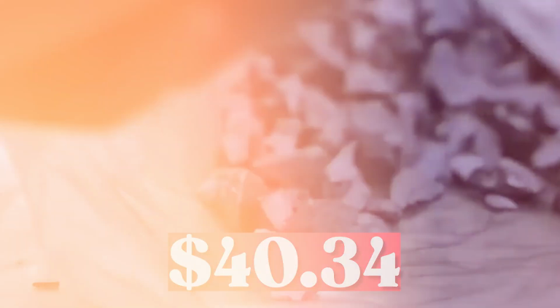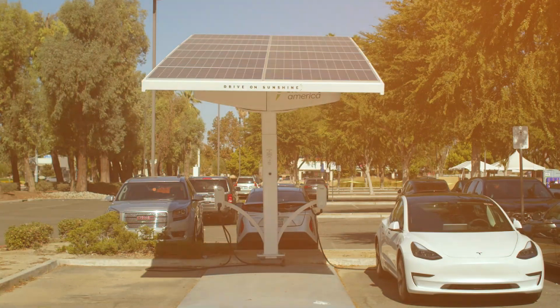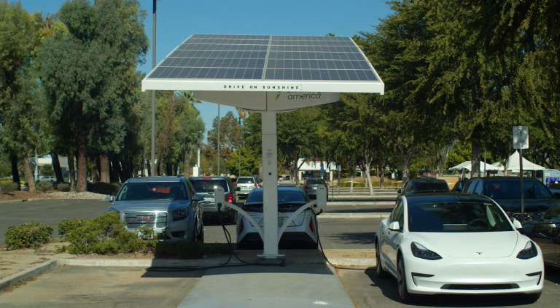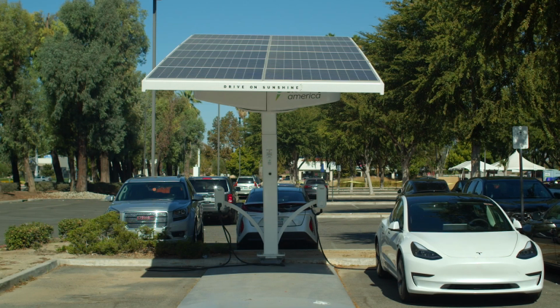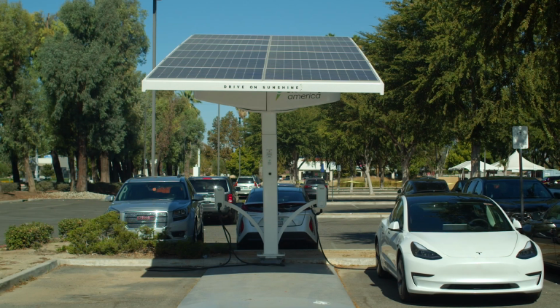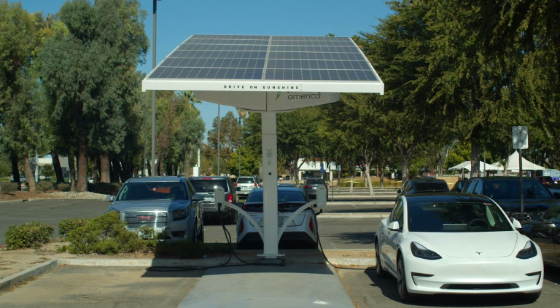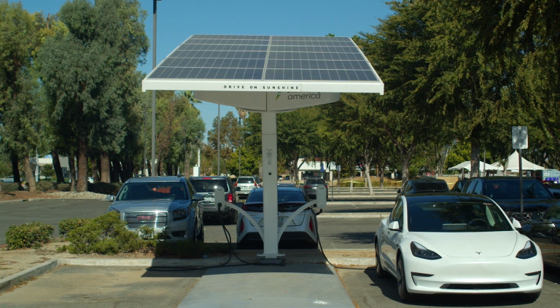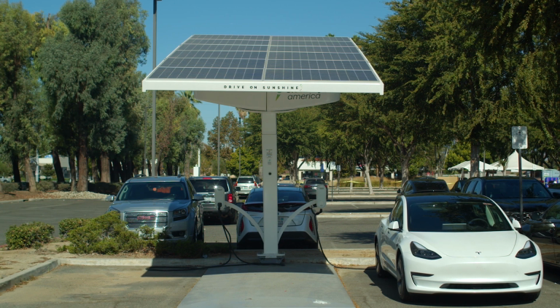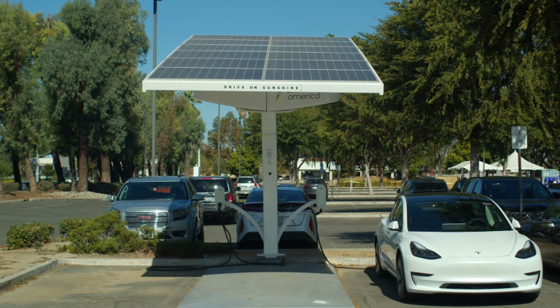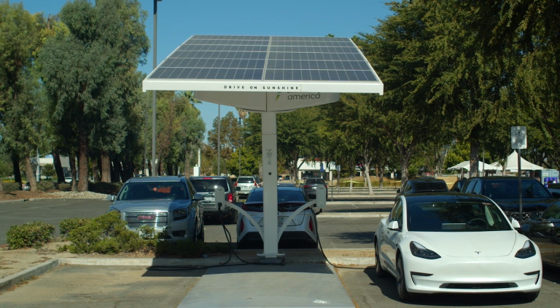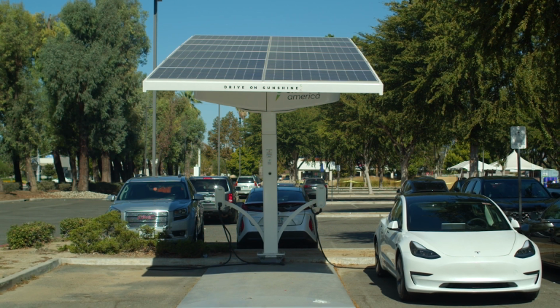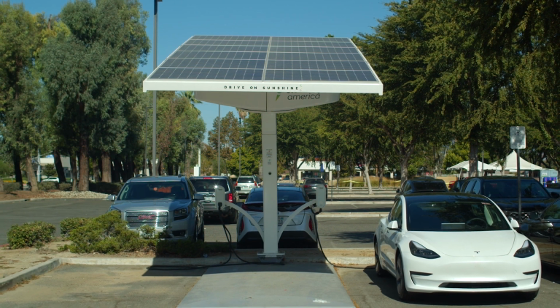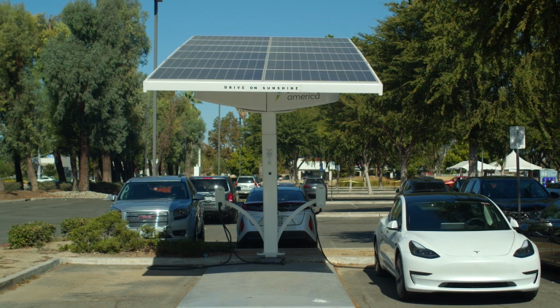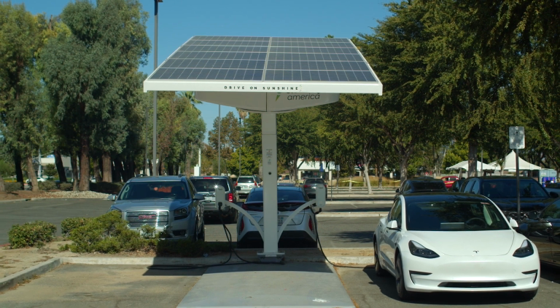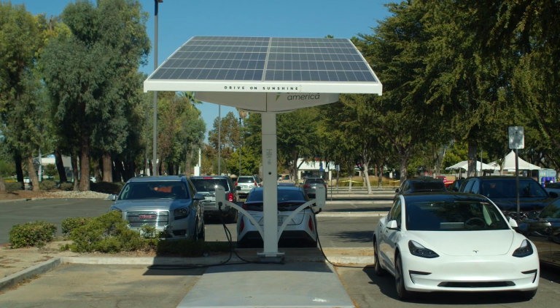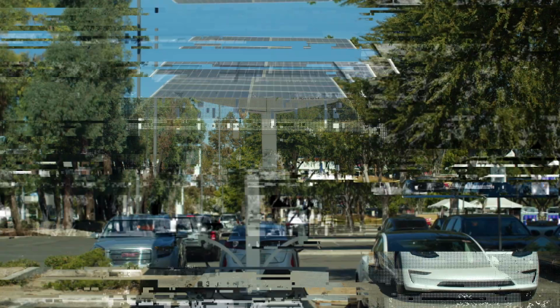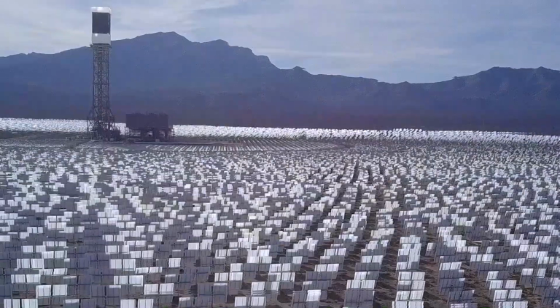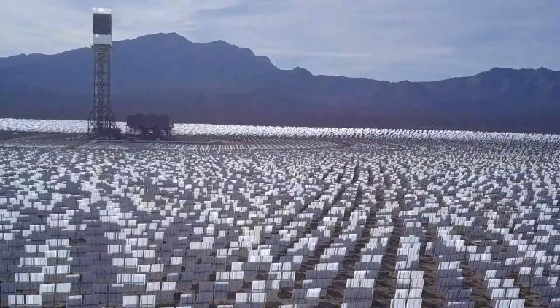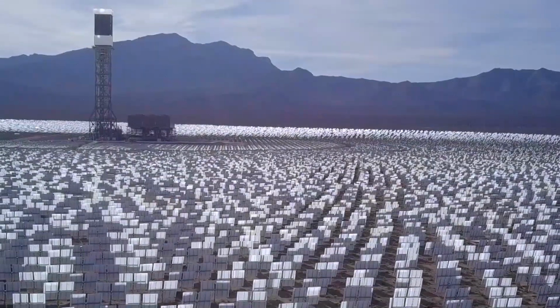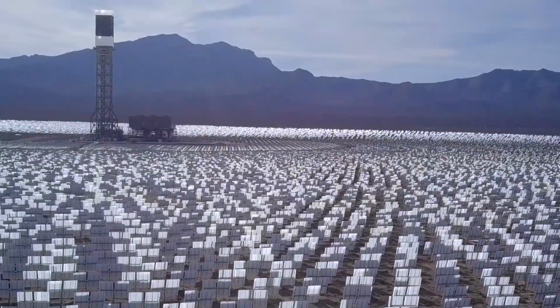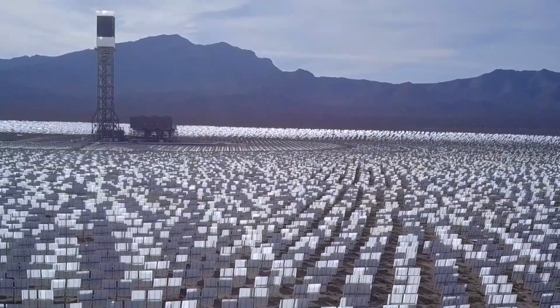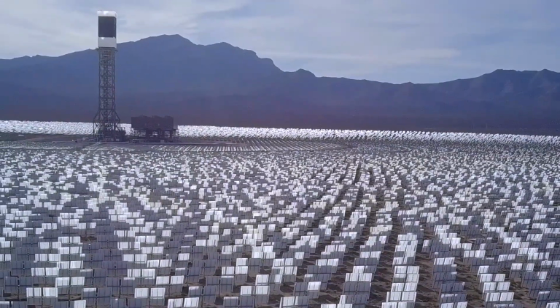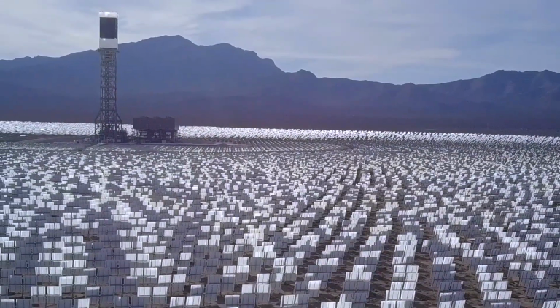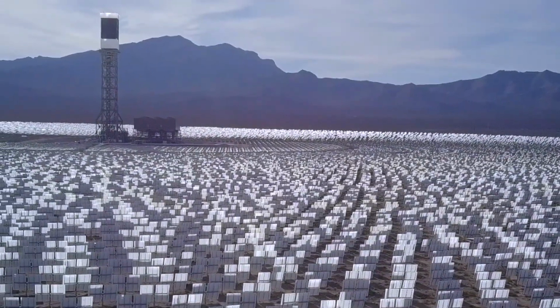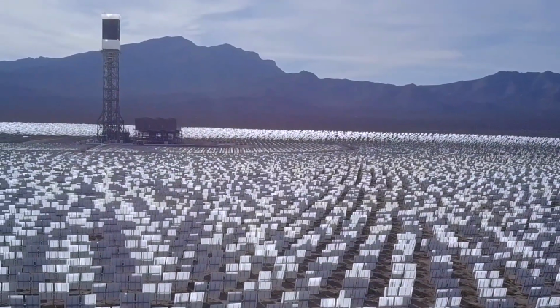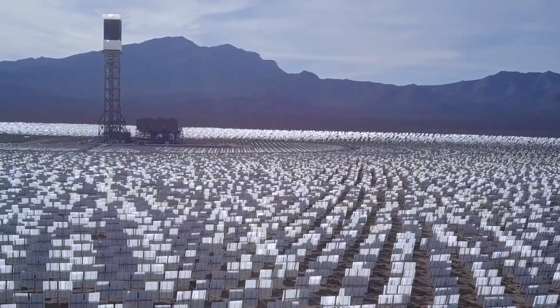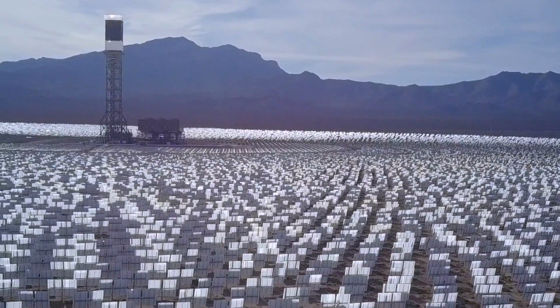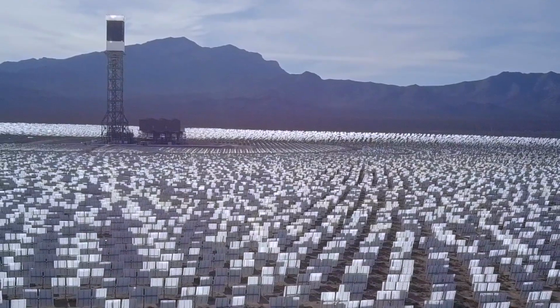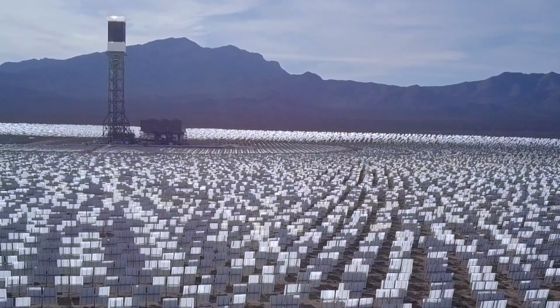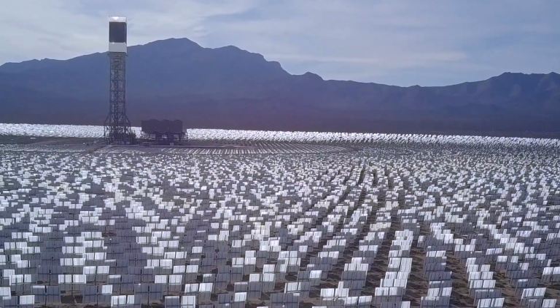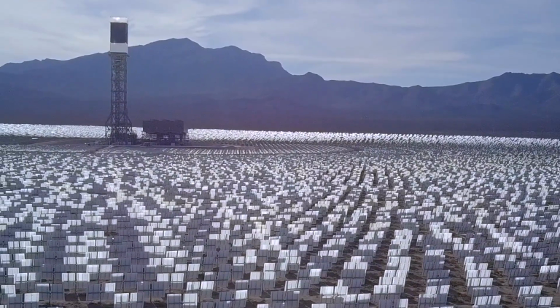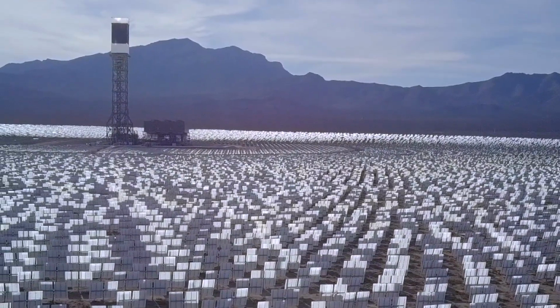Therefore, Tesla's new solar power cell is expected to revolutionize the solar industry by providing a cheaper and more efficient solution.